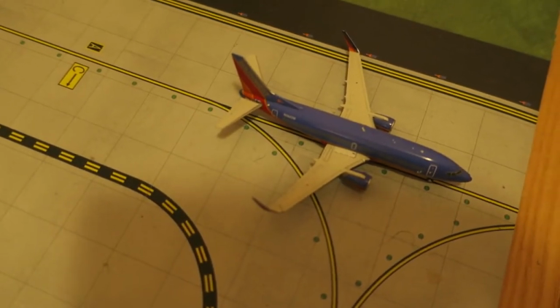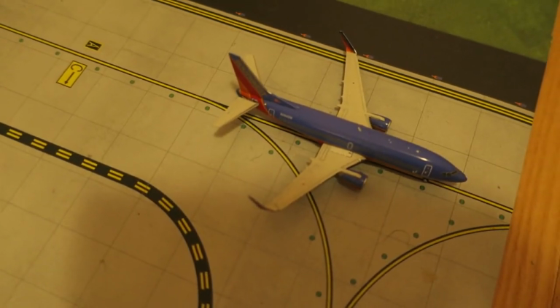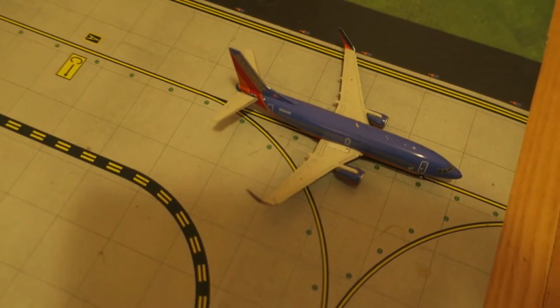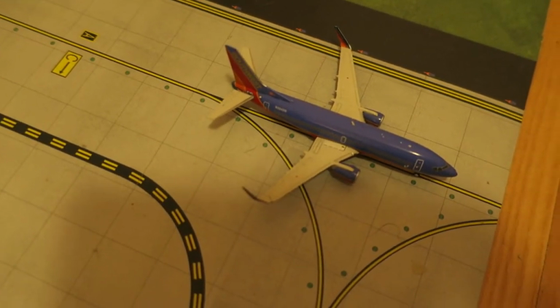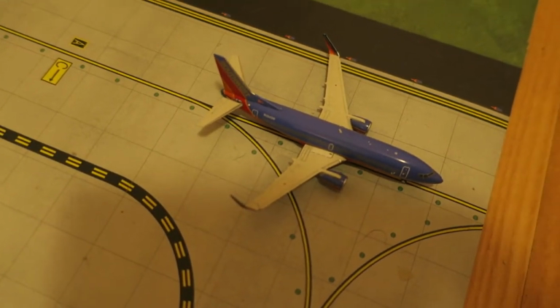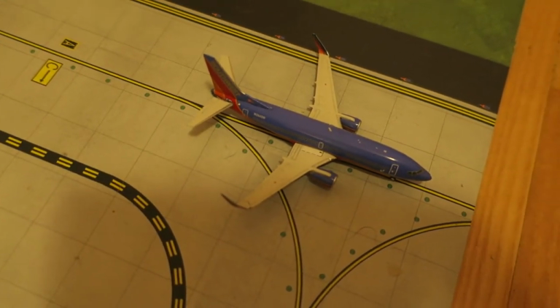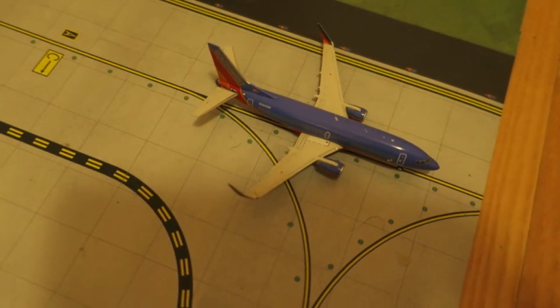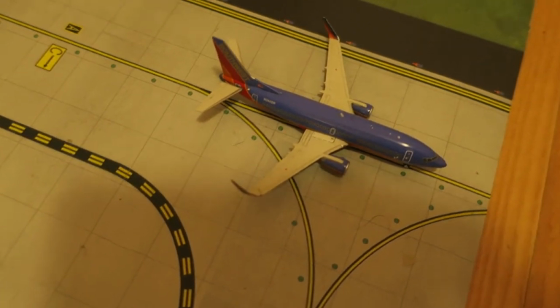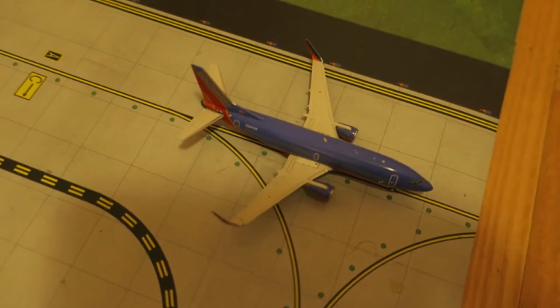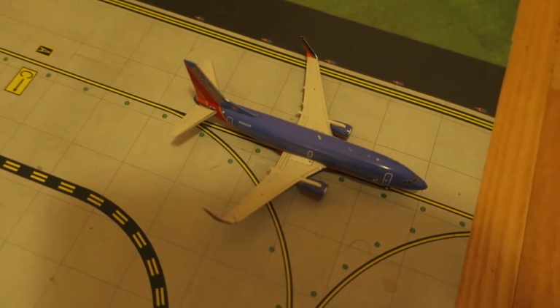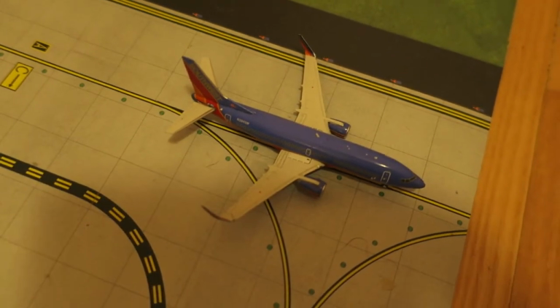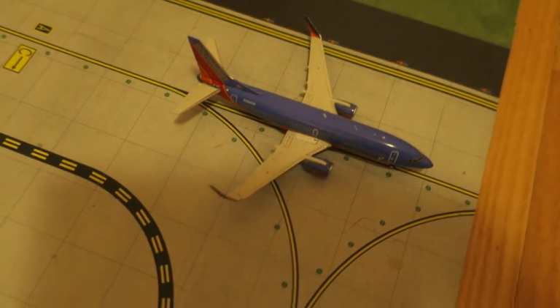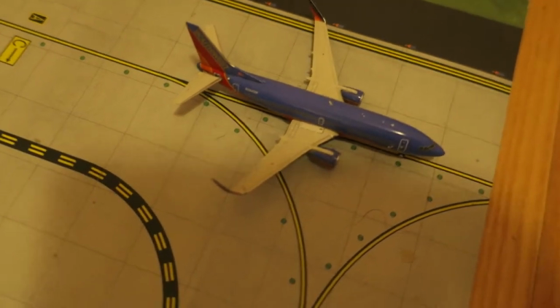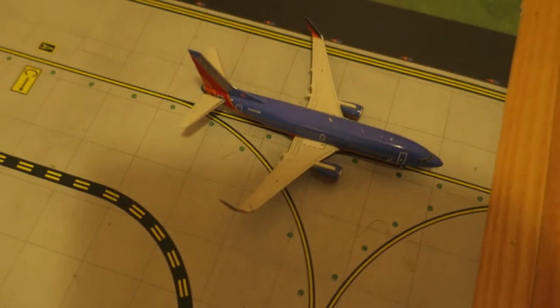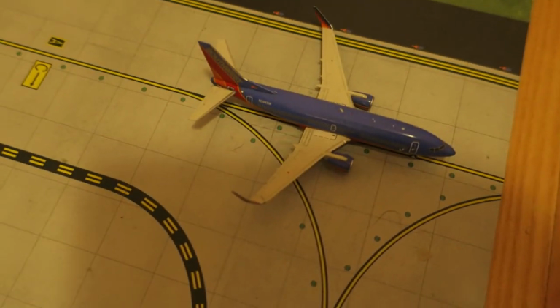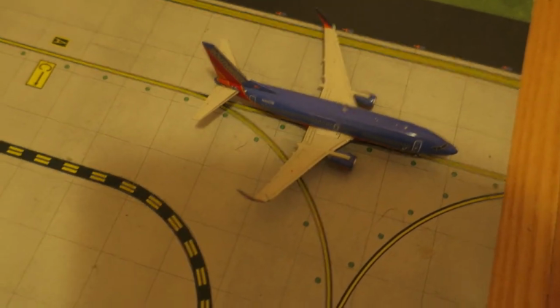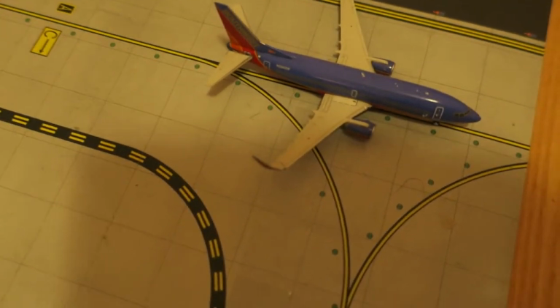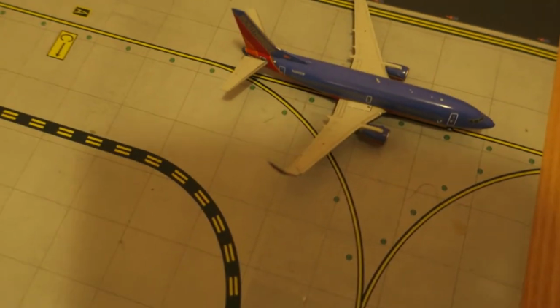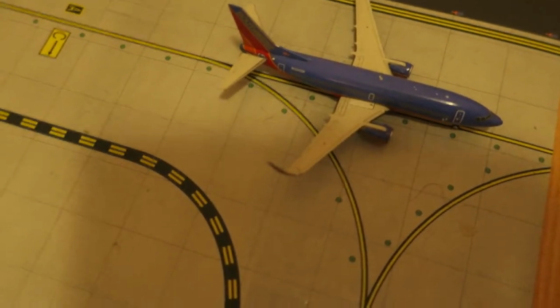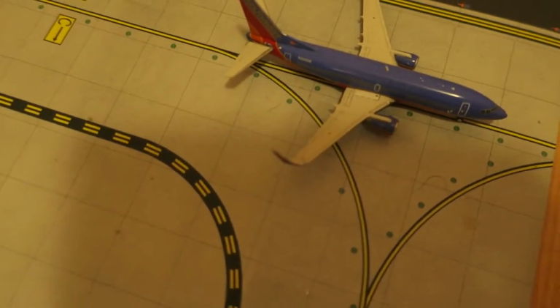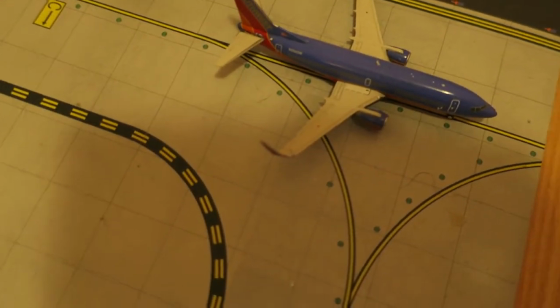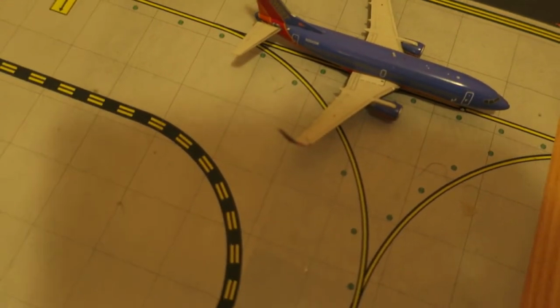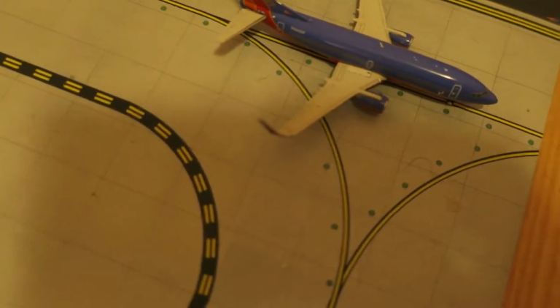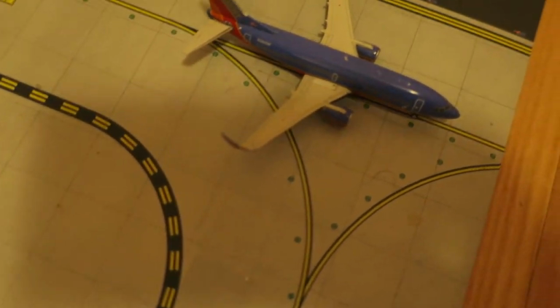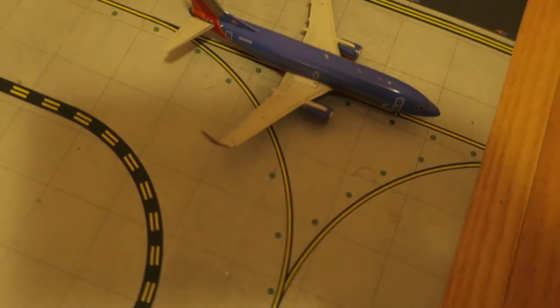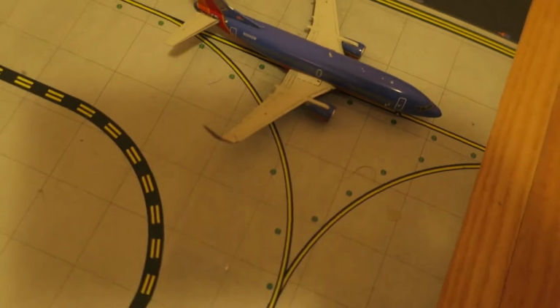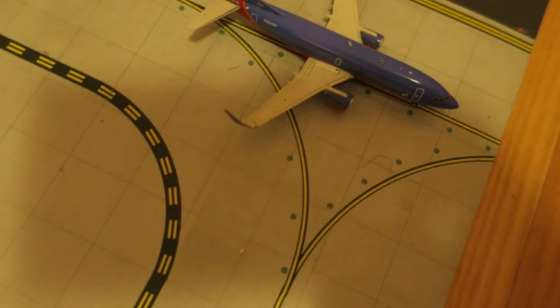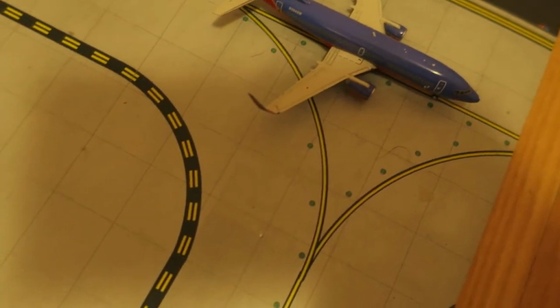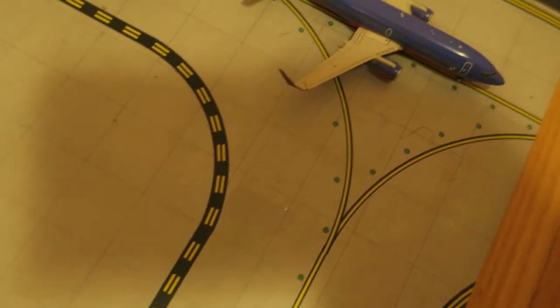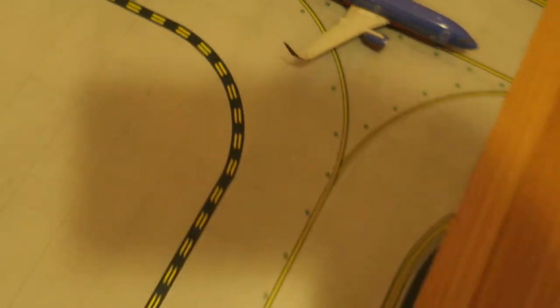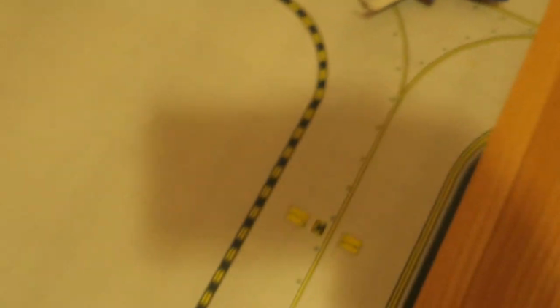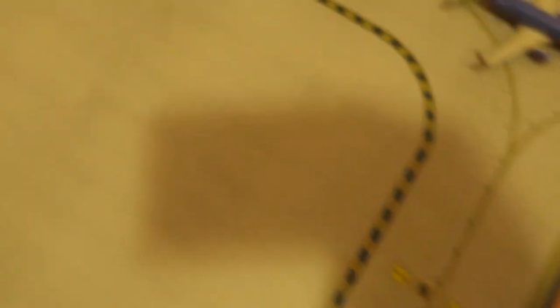Right here, we've got Southwest Boeing 737-700. Originated from Baltimore, will depart to Orlando.